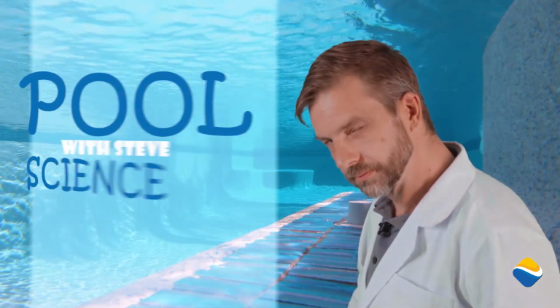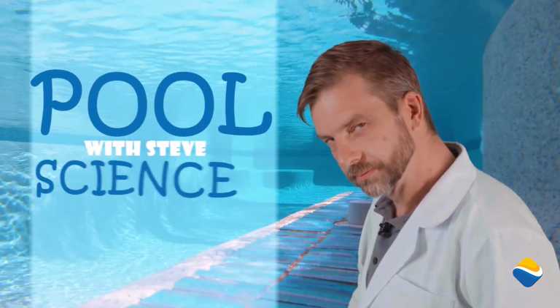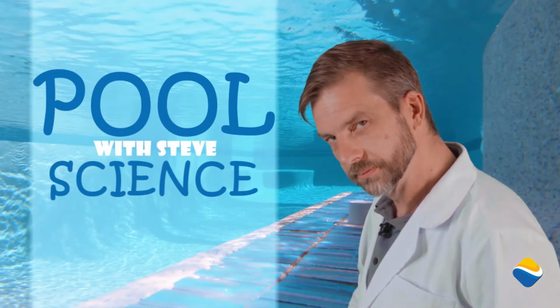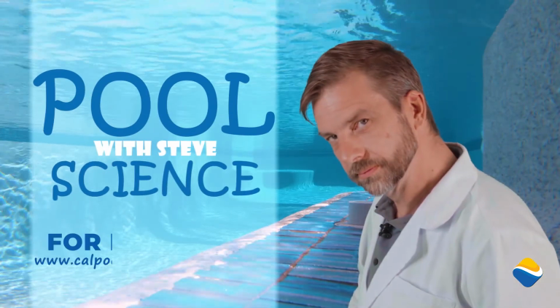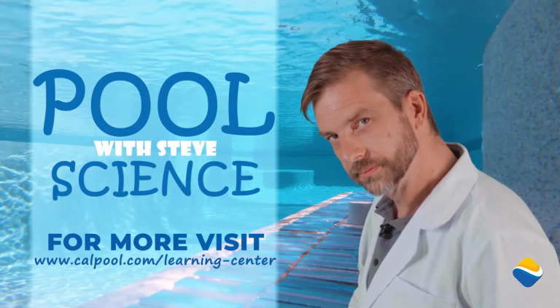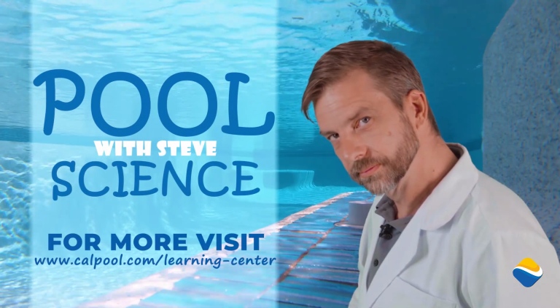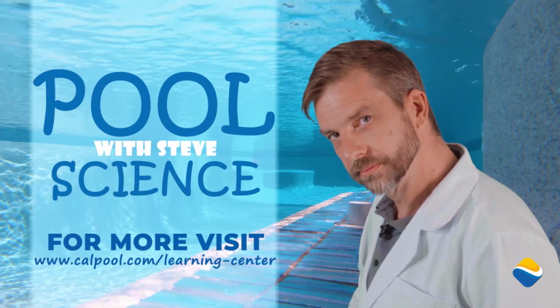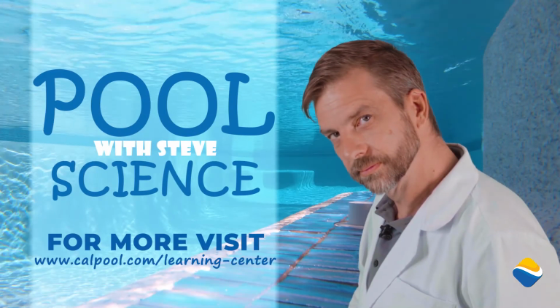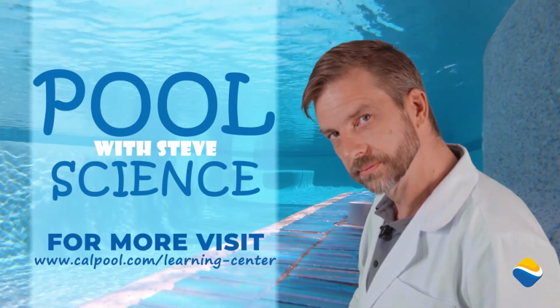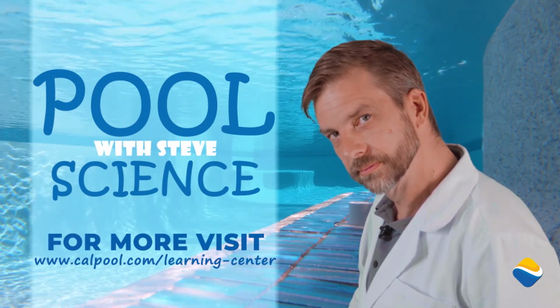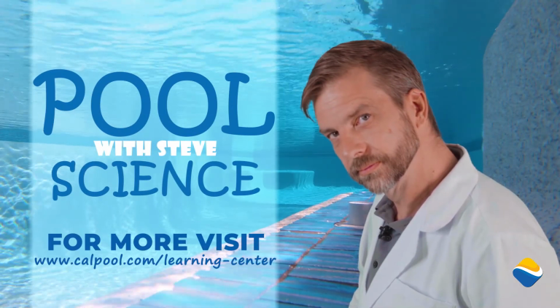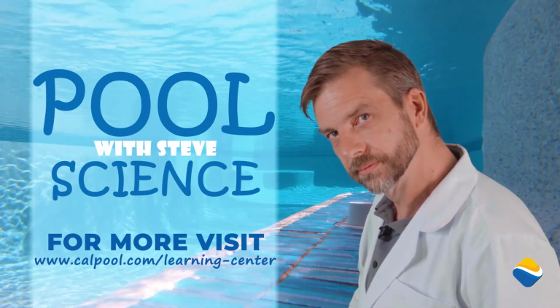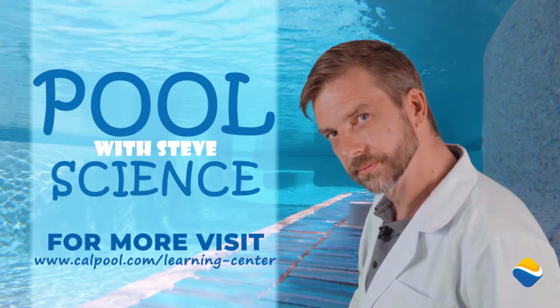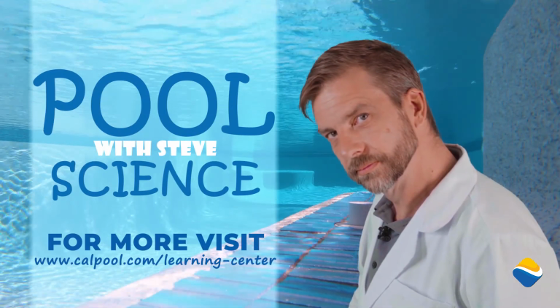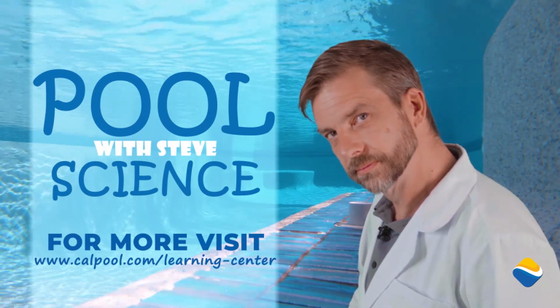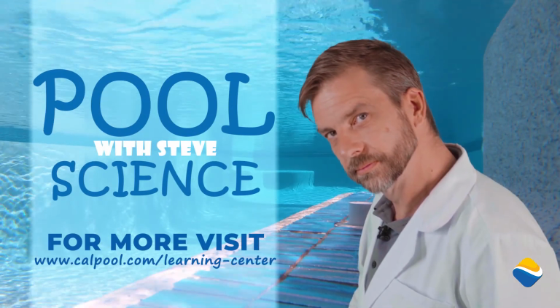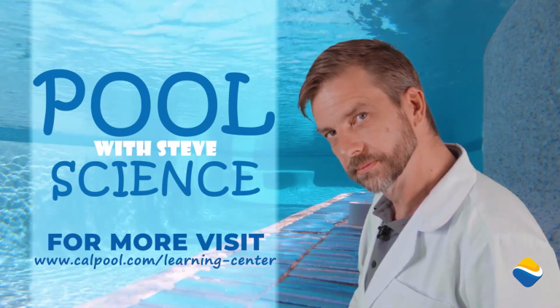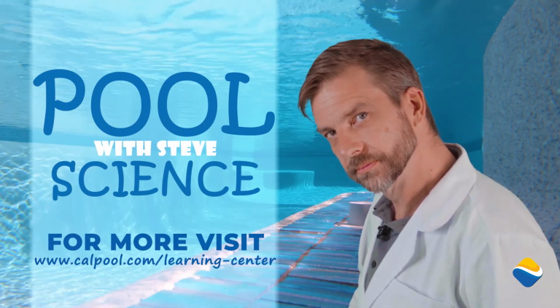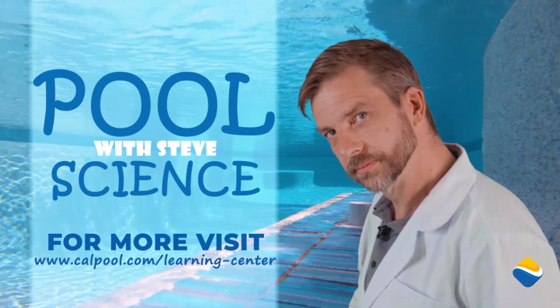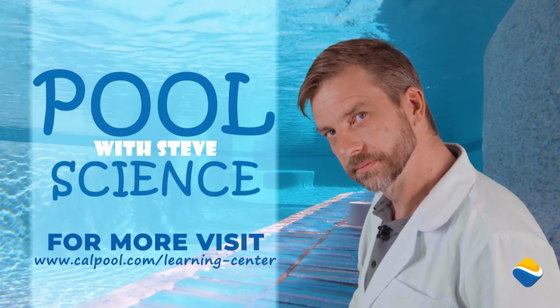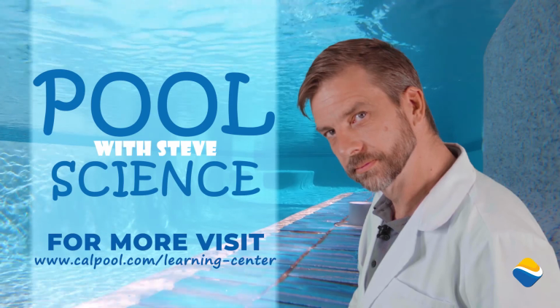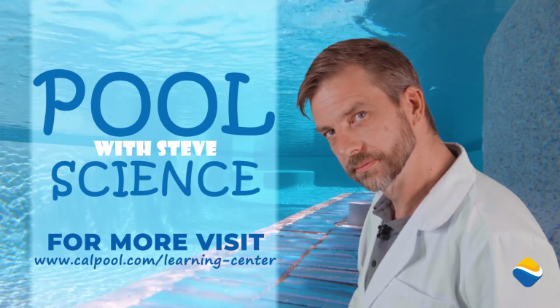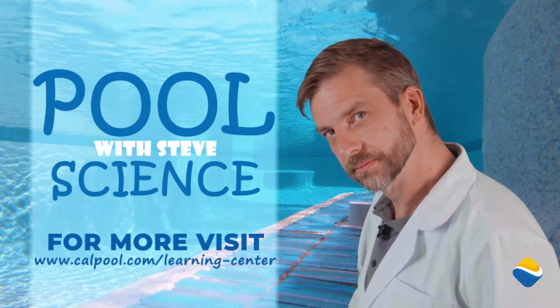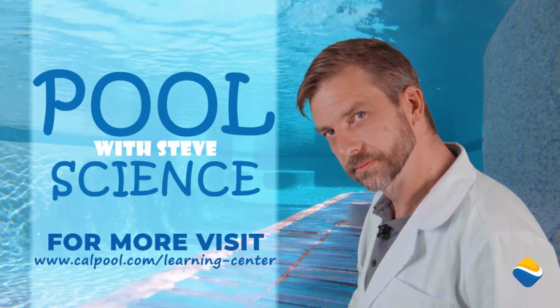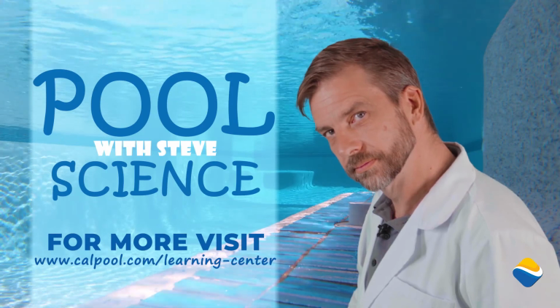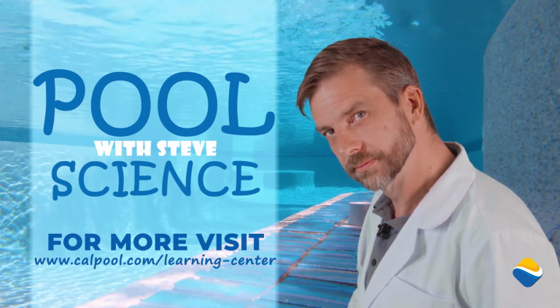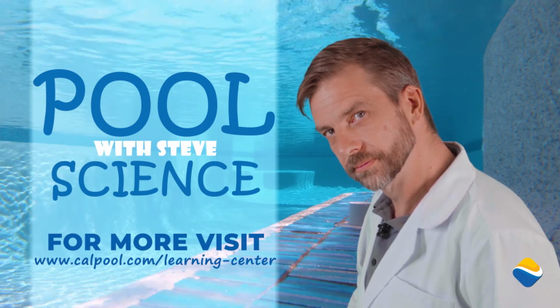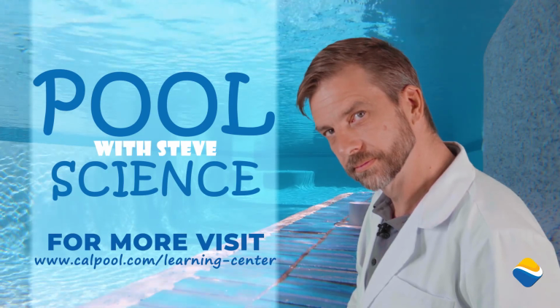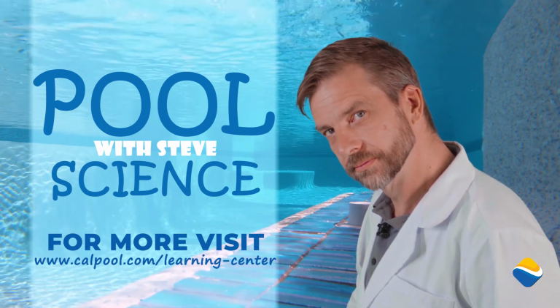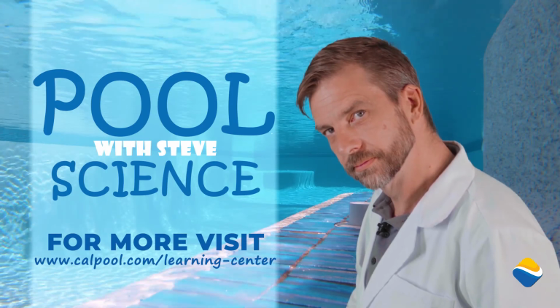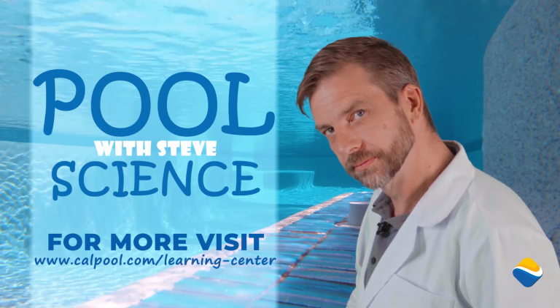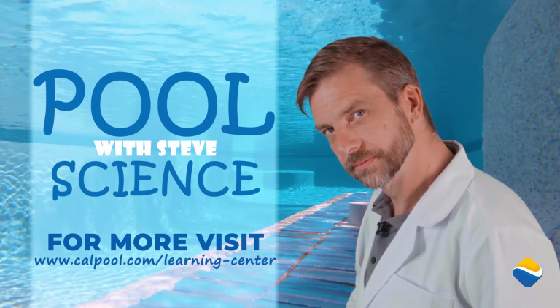For more Pool Science with Steve, visit our Learning Center at calpool.com/learning-center.